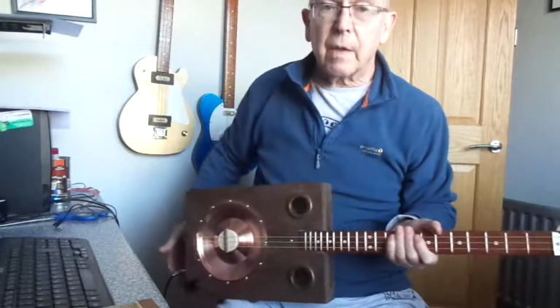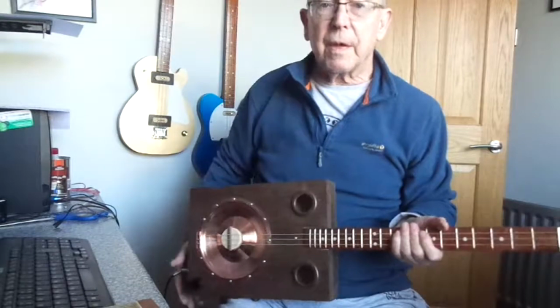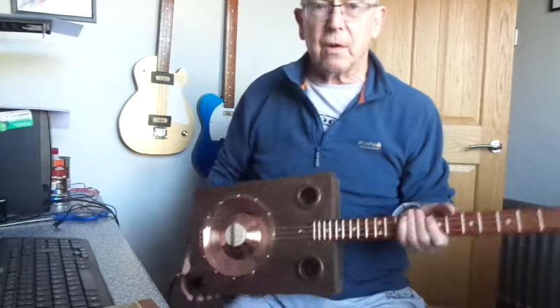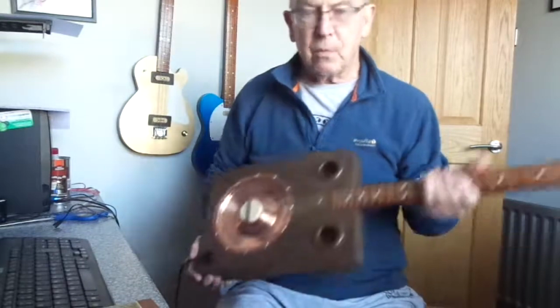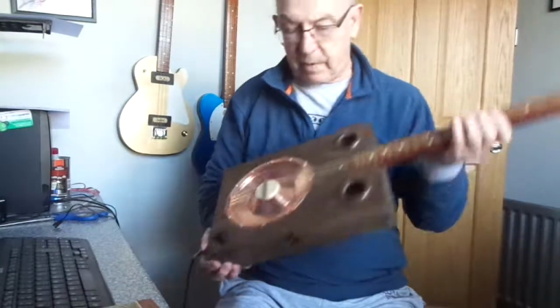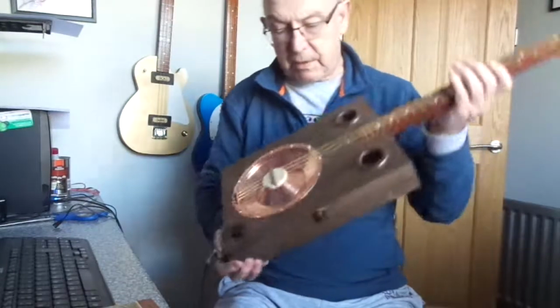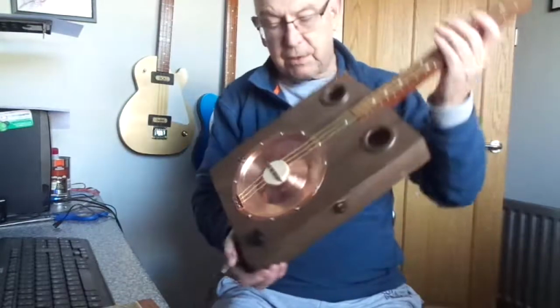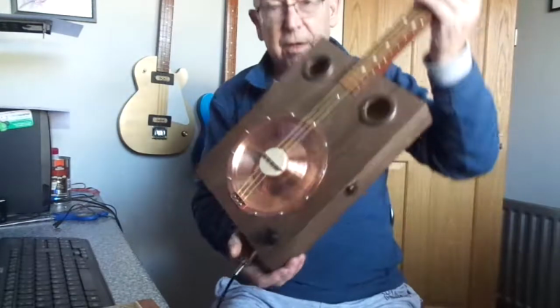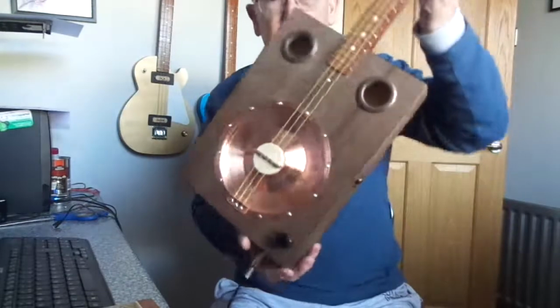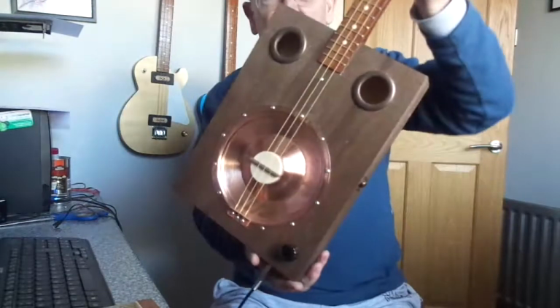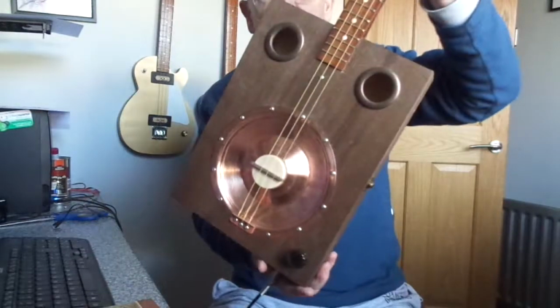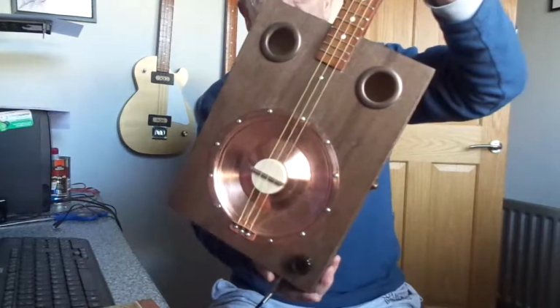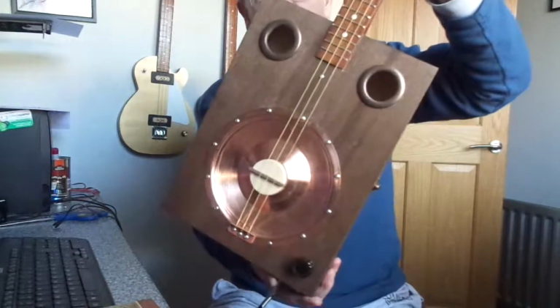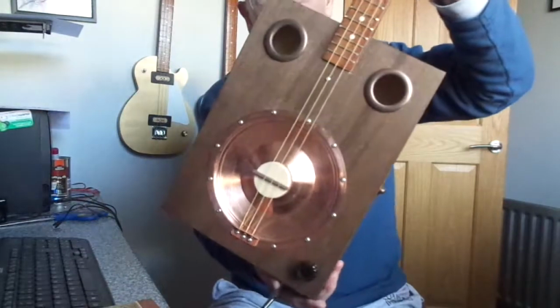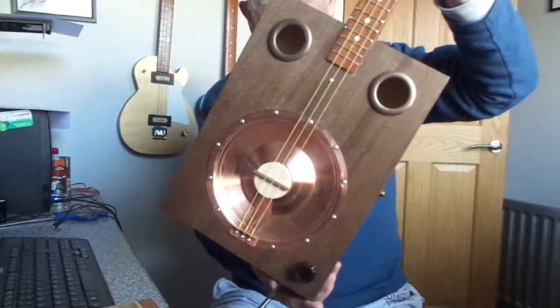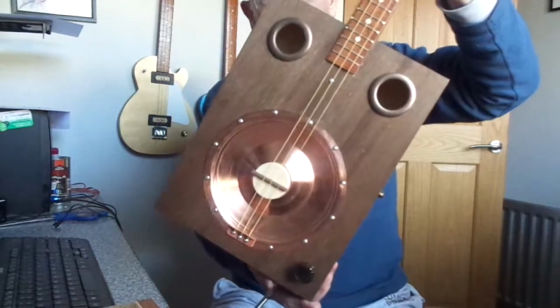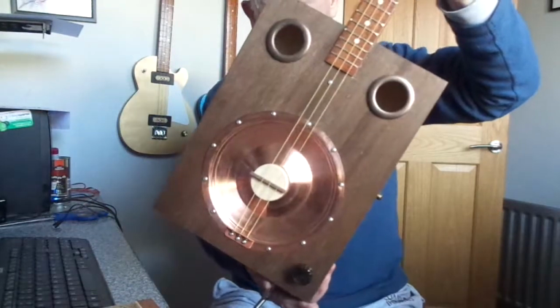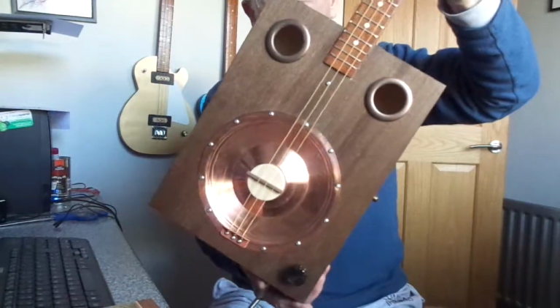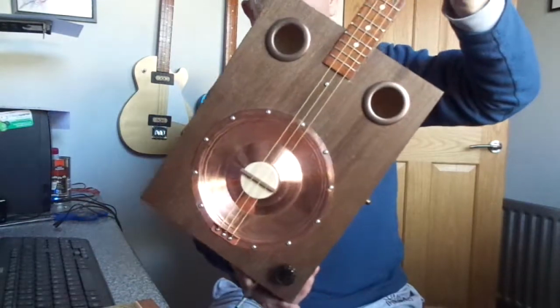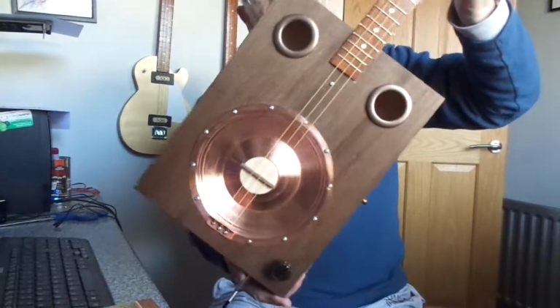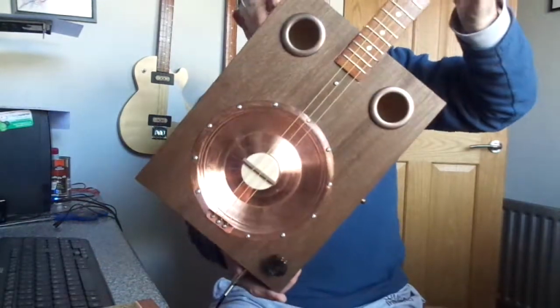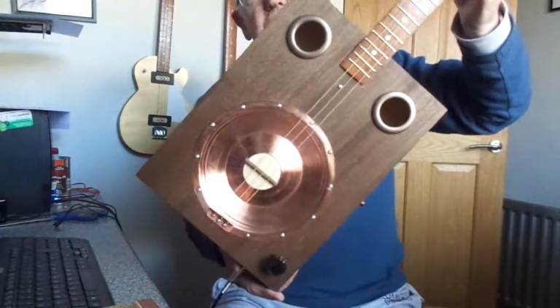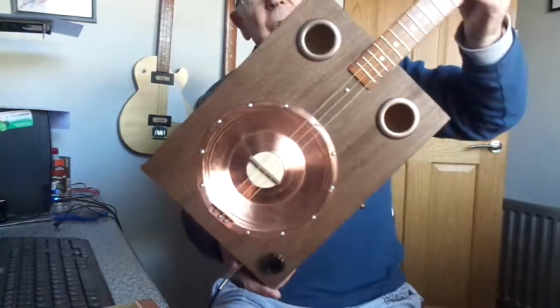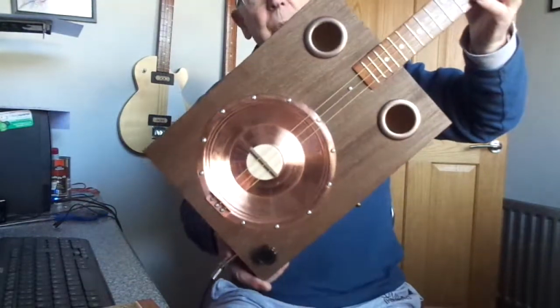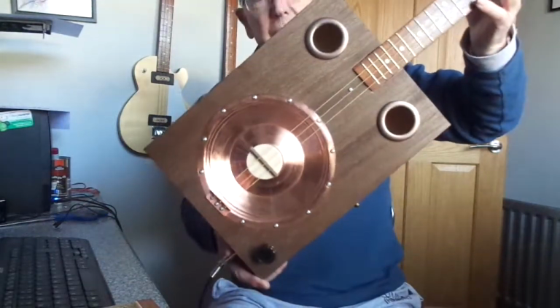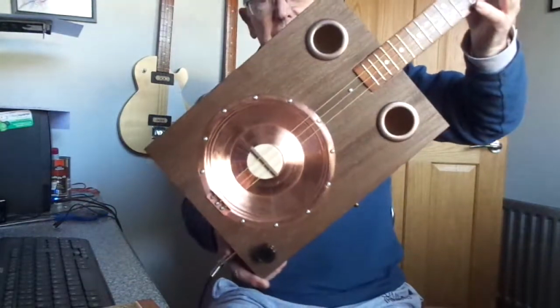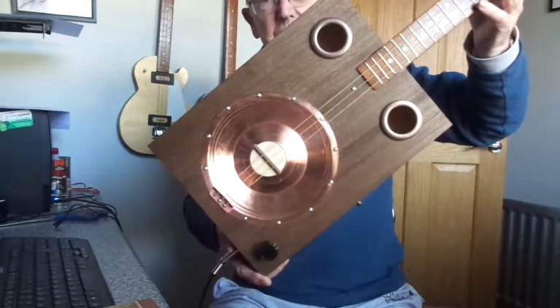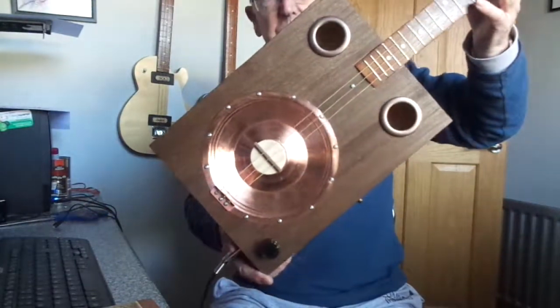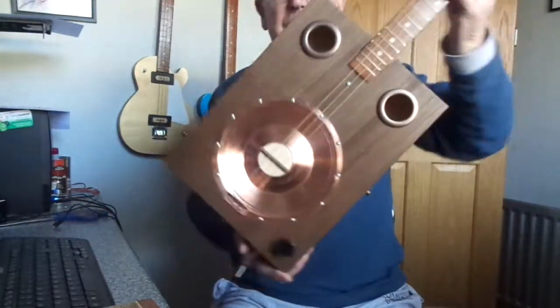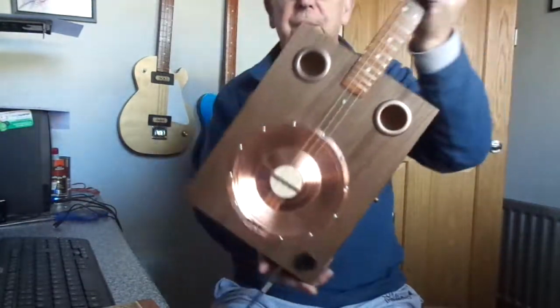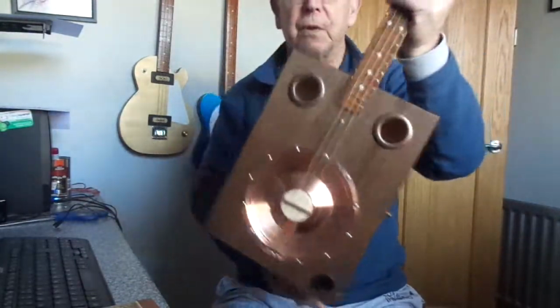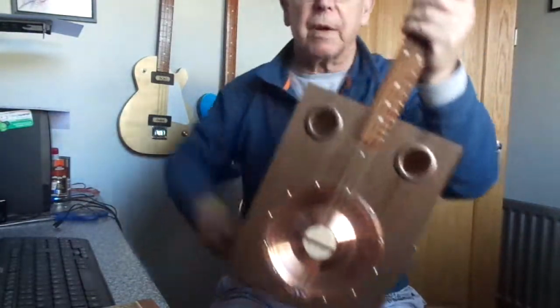There you go. That's the Corvitz Copper Resonator large box. Hope you like it. Thanks for looking.